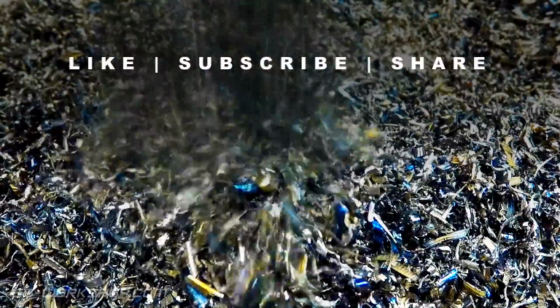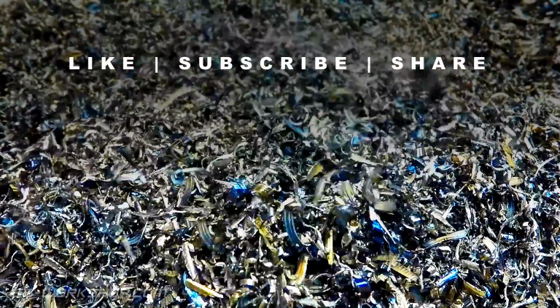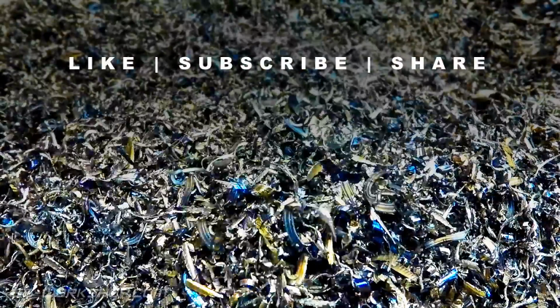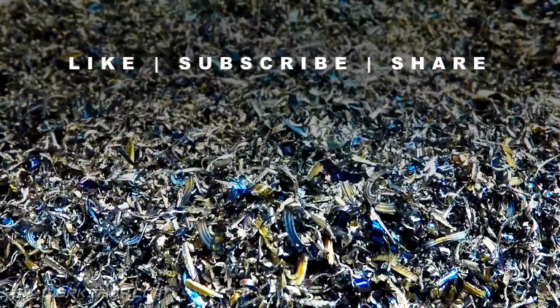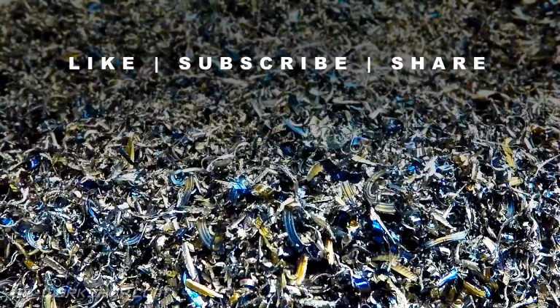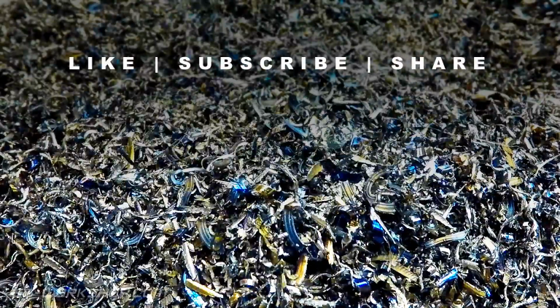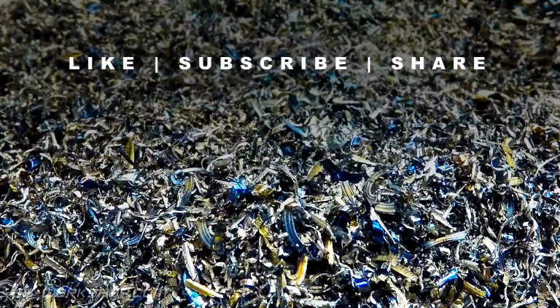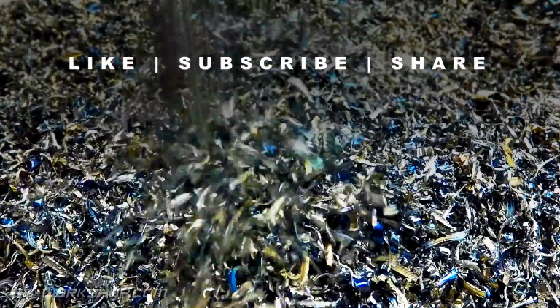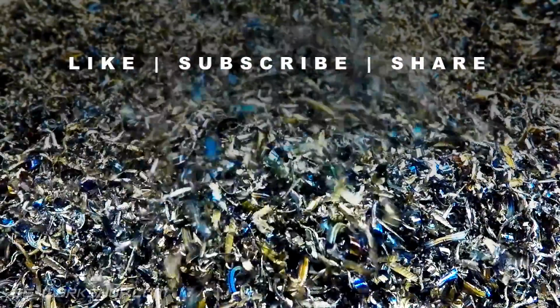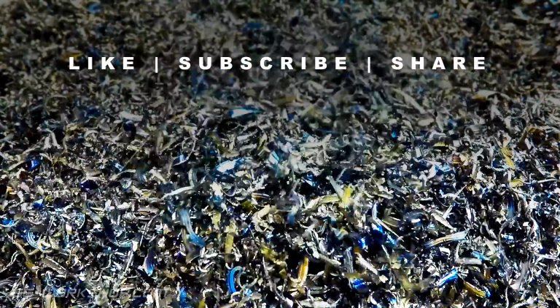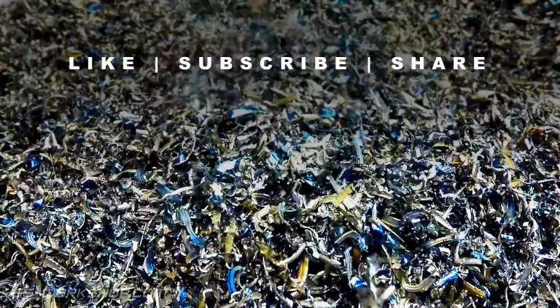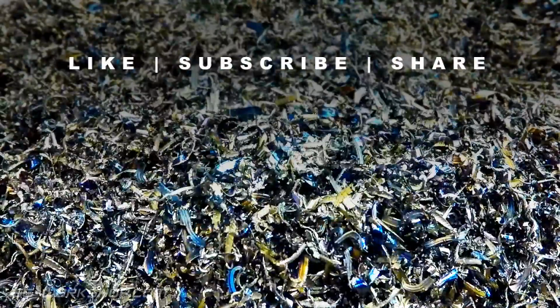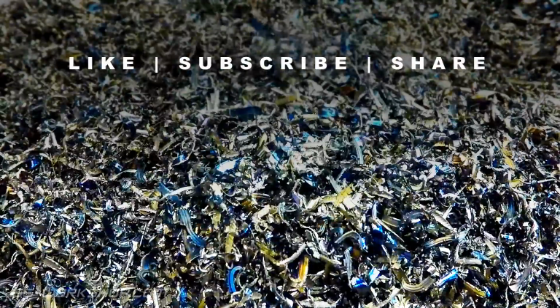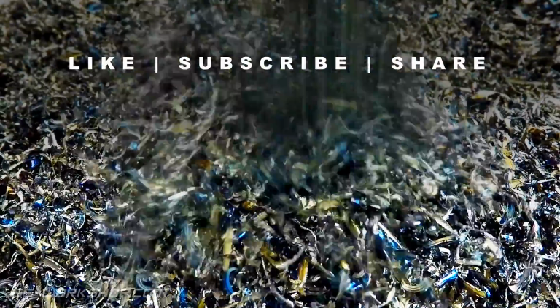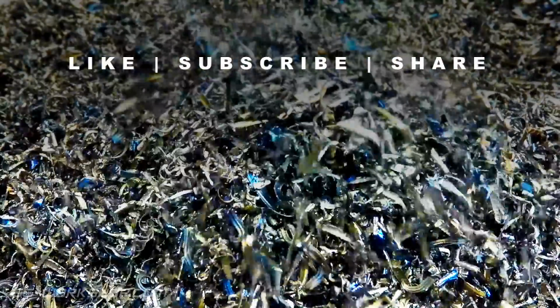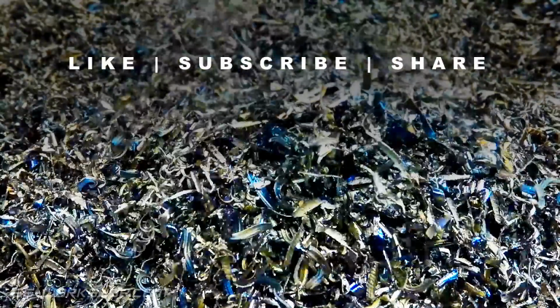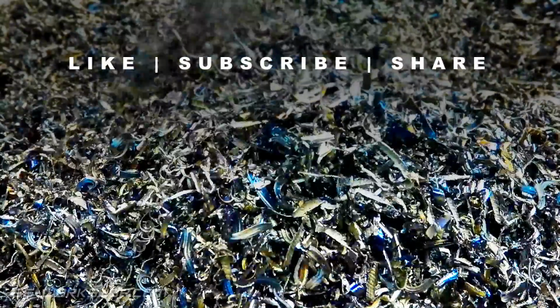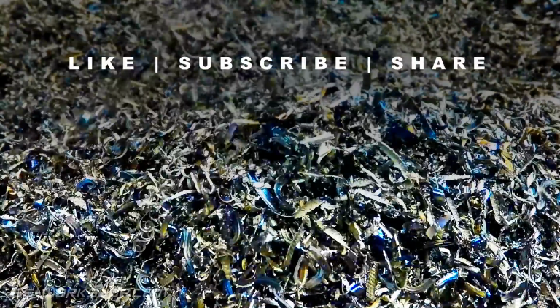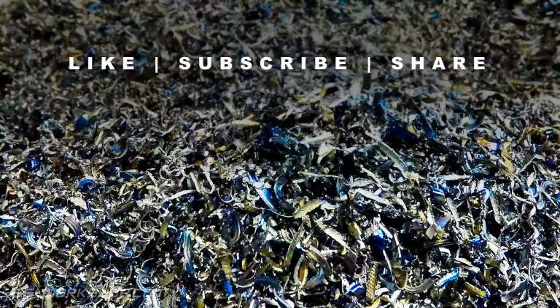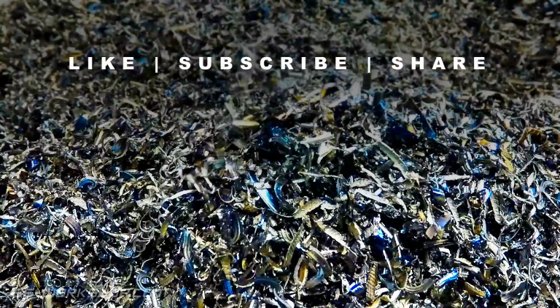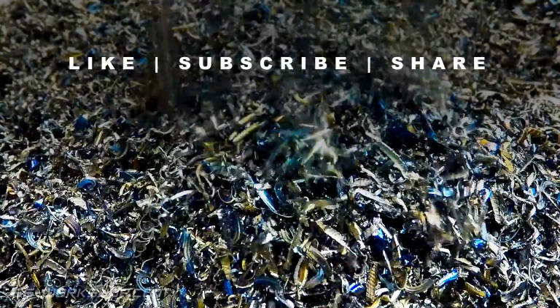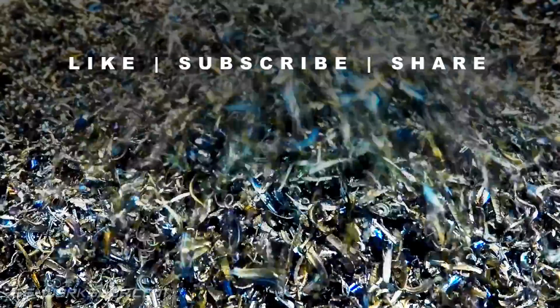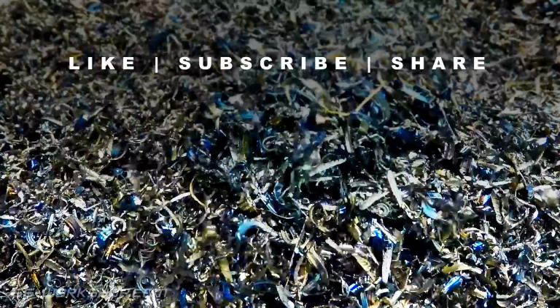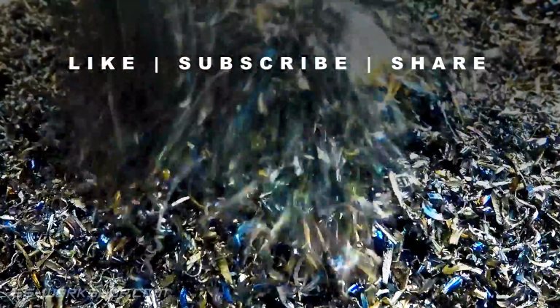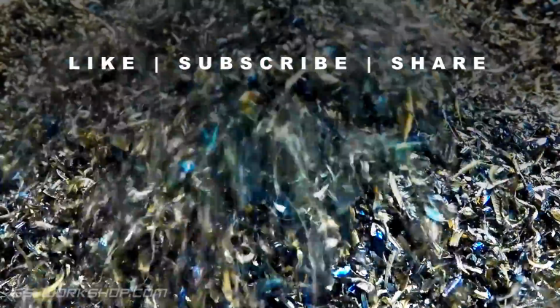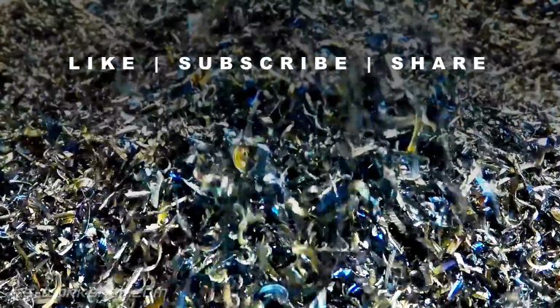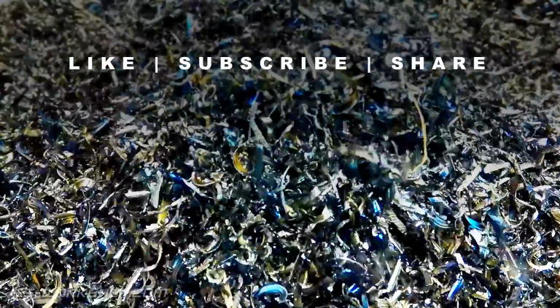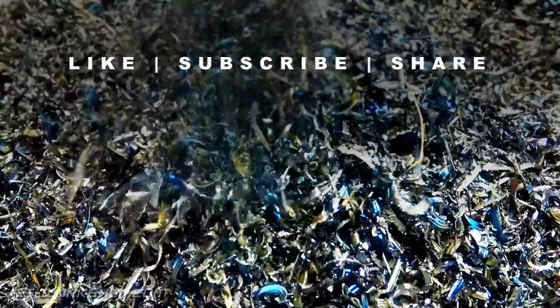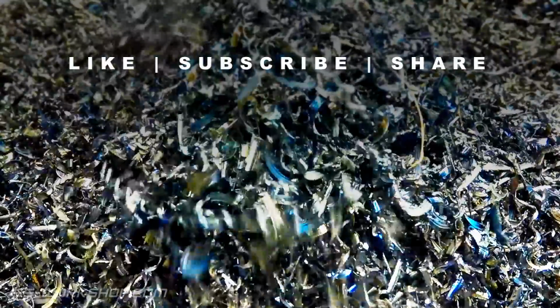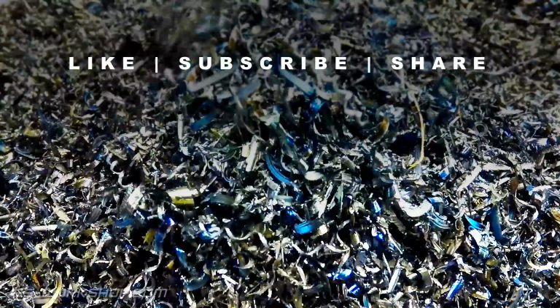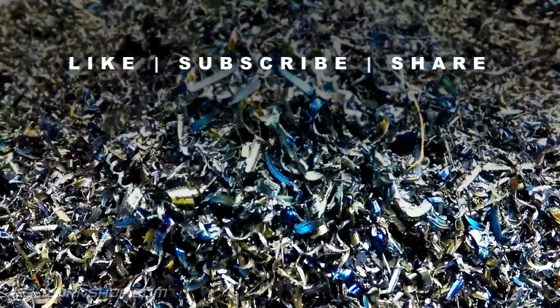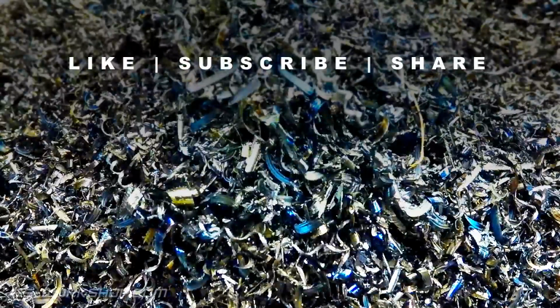Thanks for watching. If you enjoyed this video, please like, subscribe and share. Catch you next time.